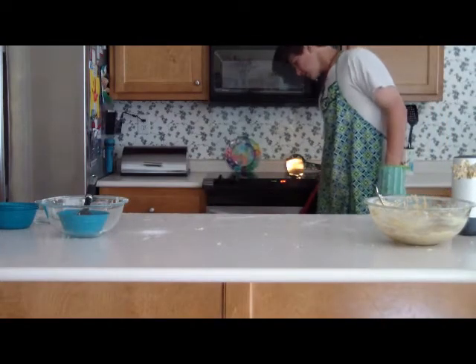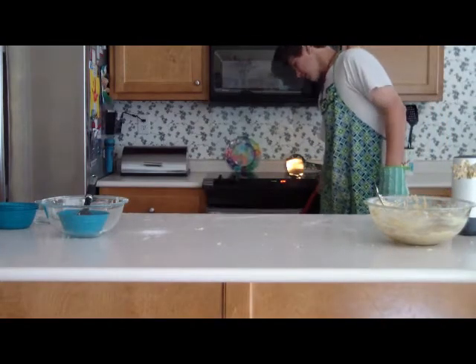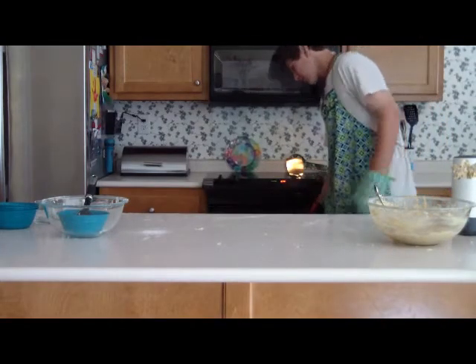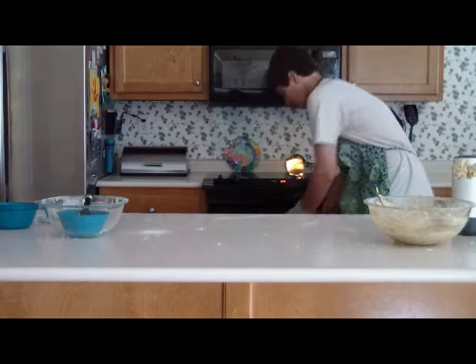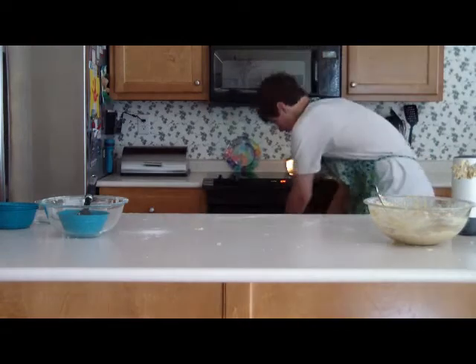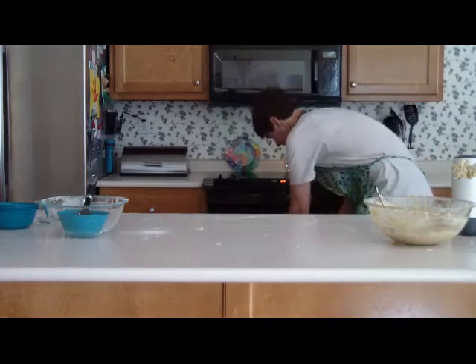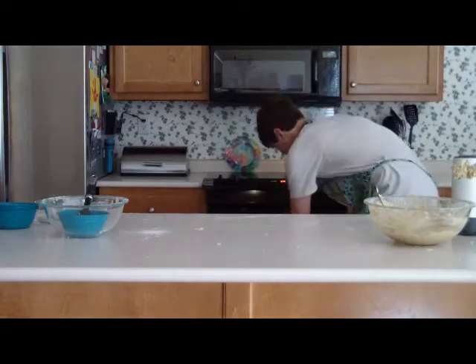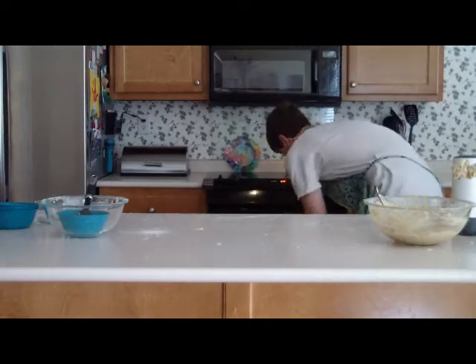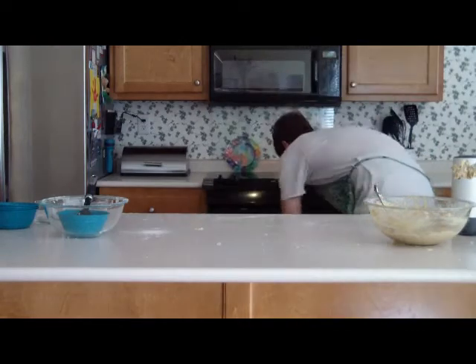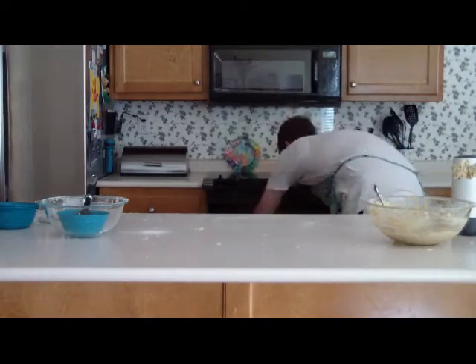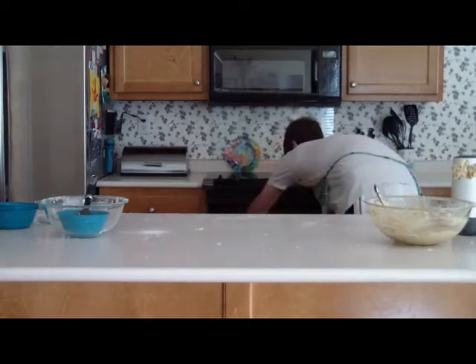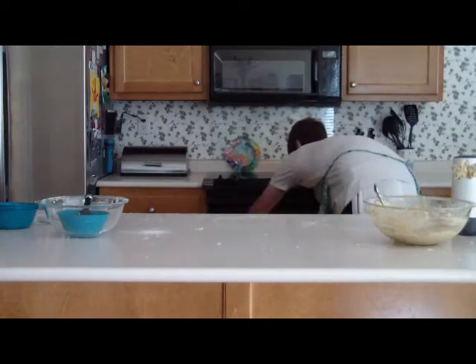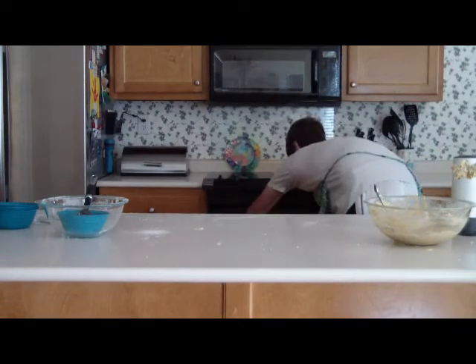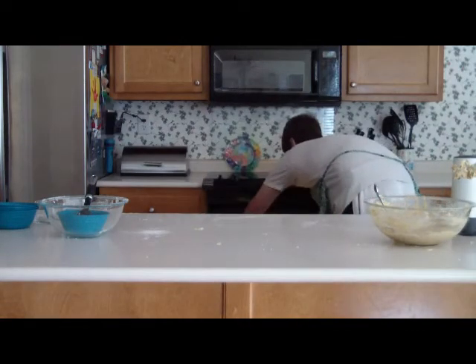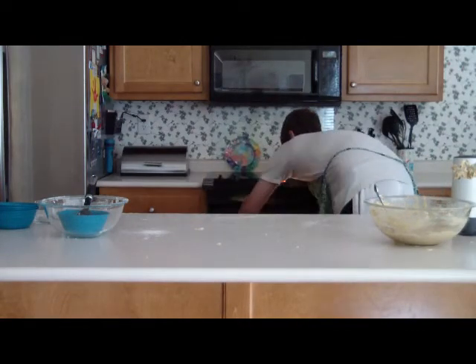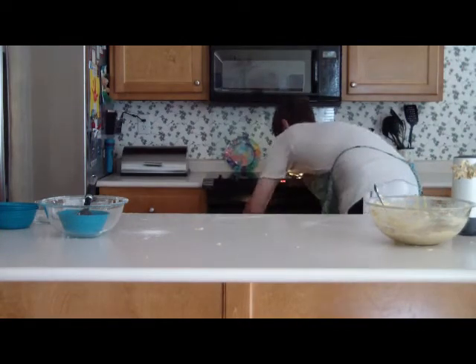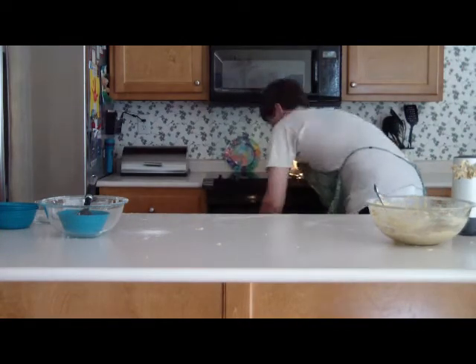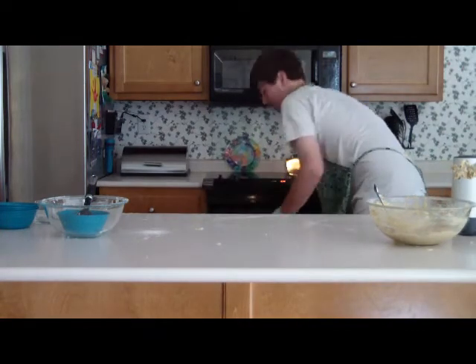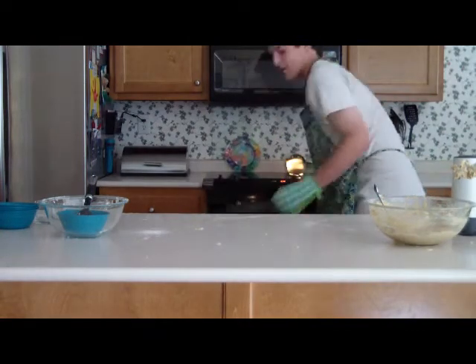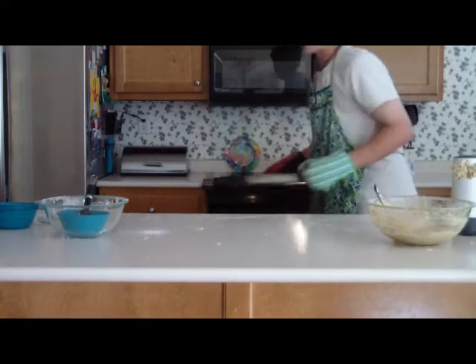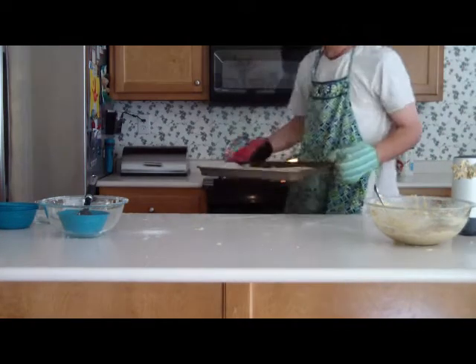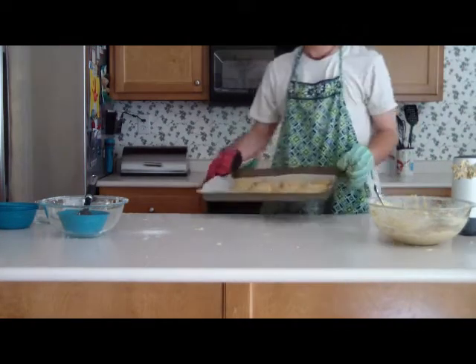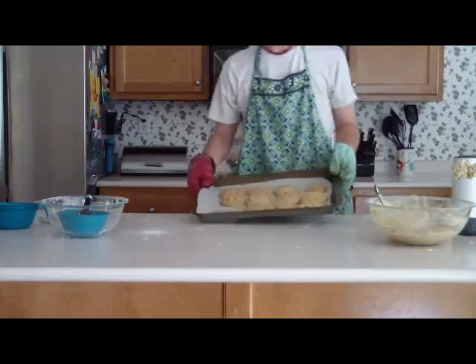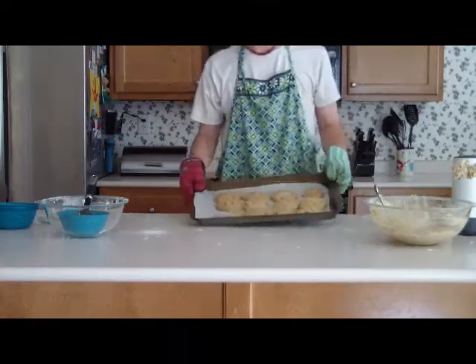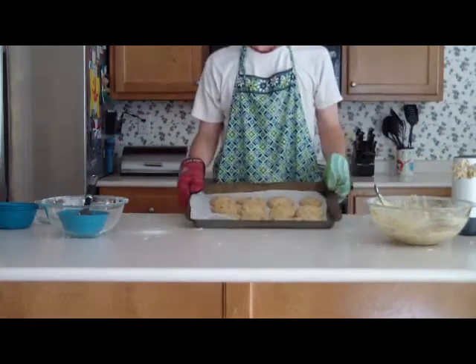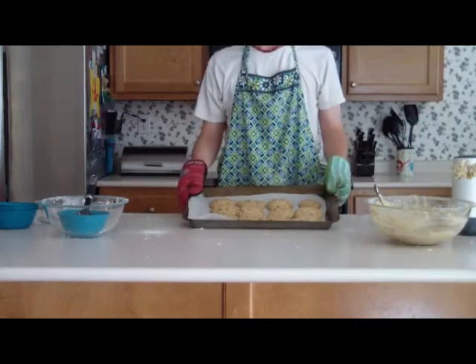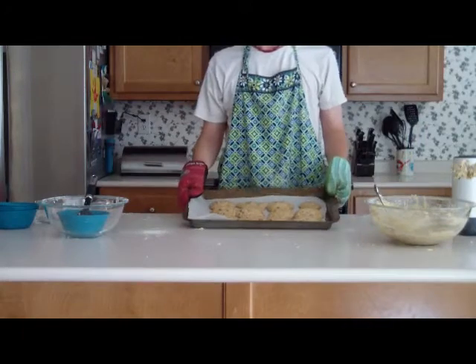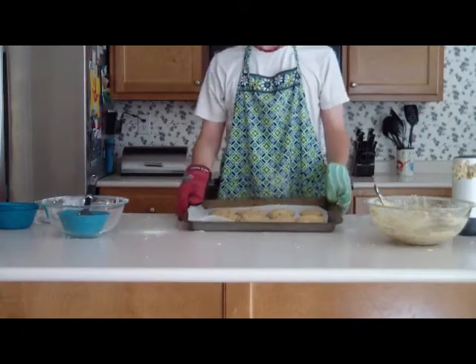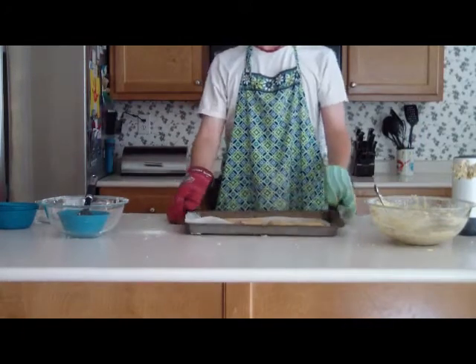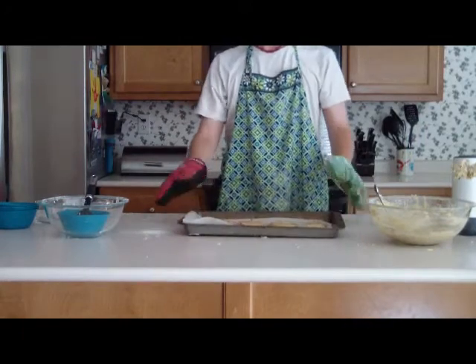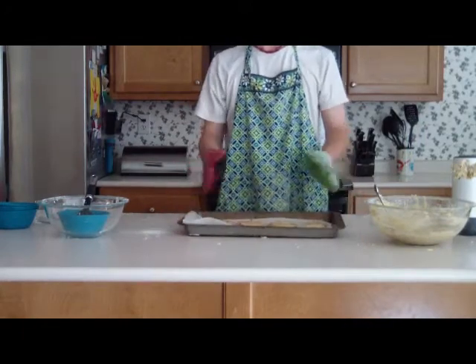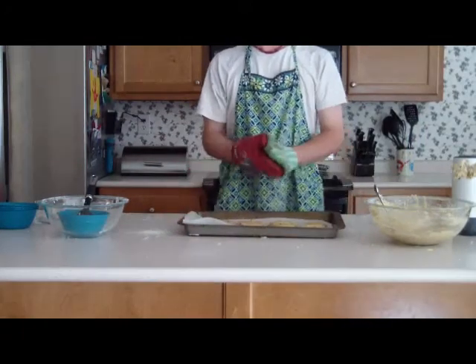After twelve minutes of baking, your cookies will be ready. Enjoy.